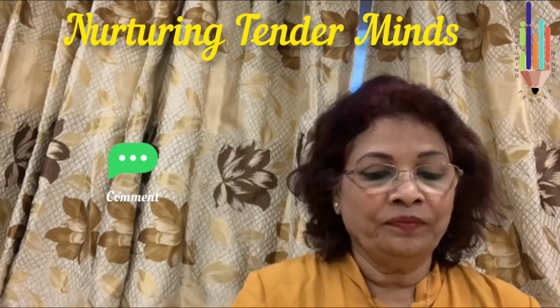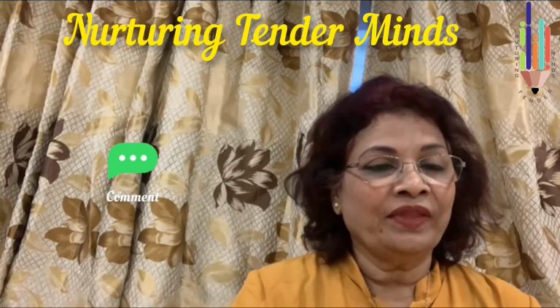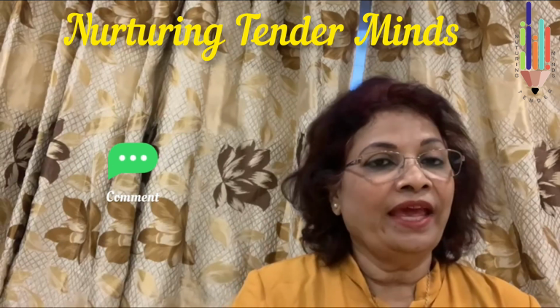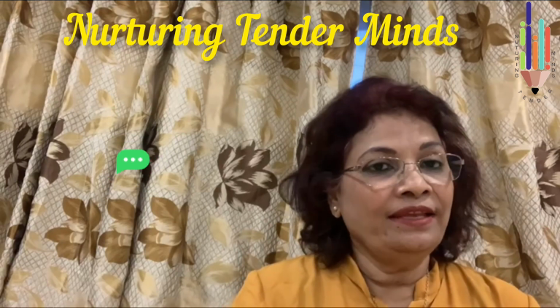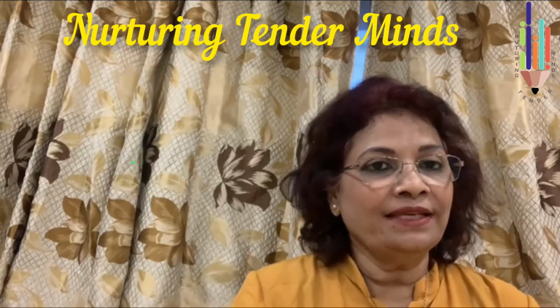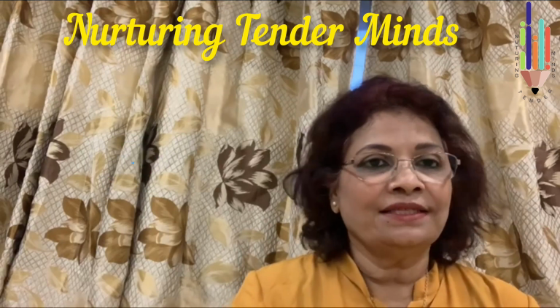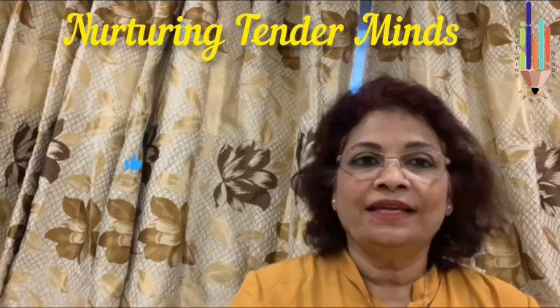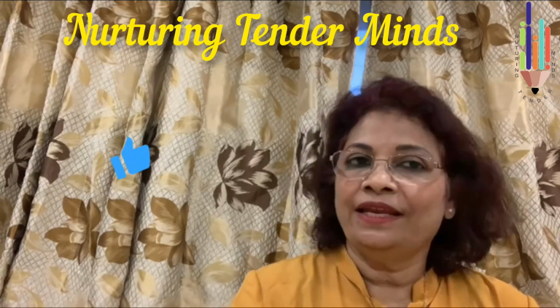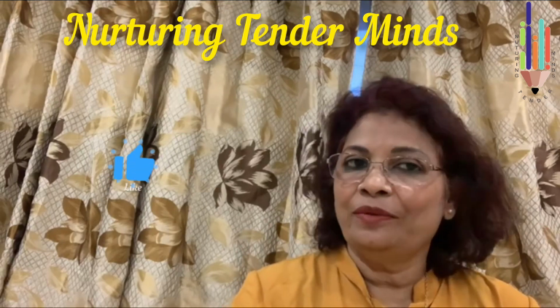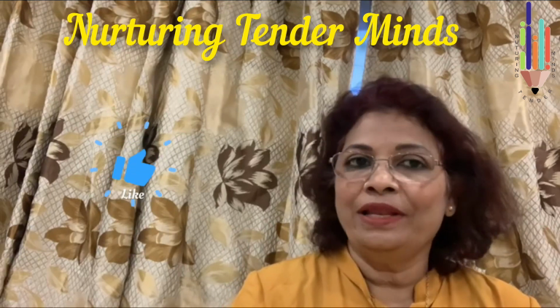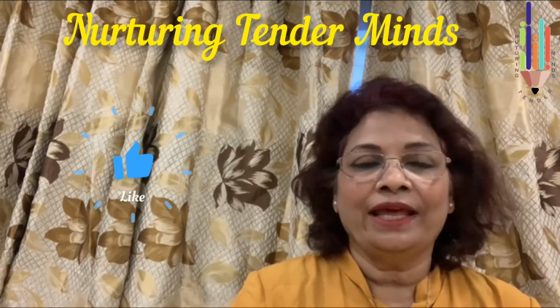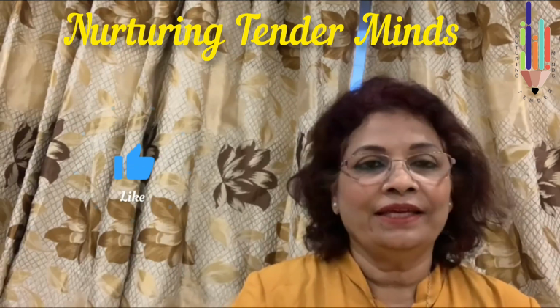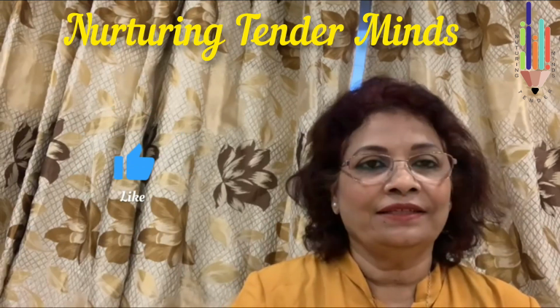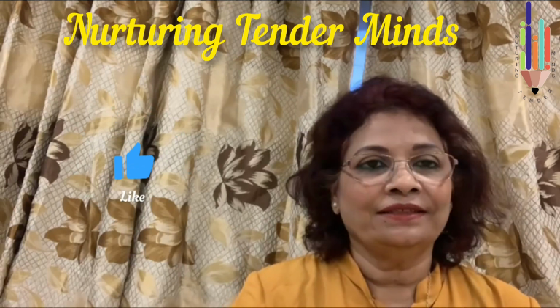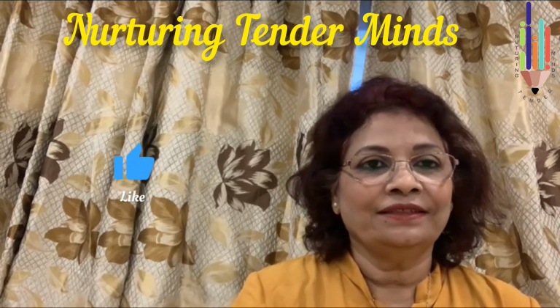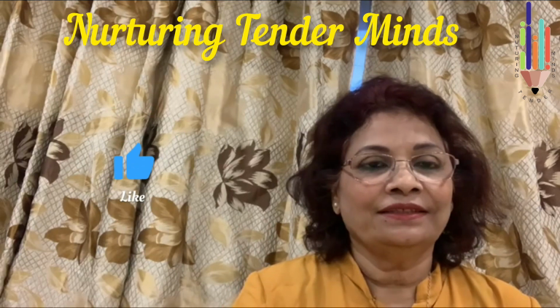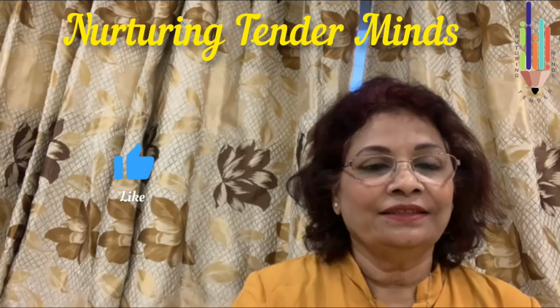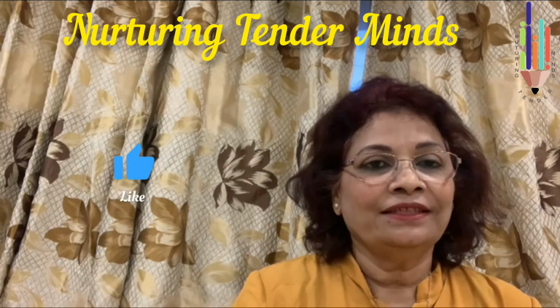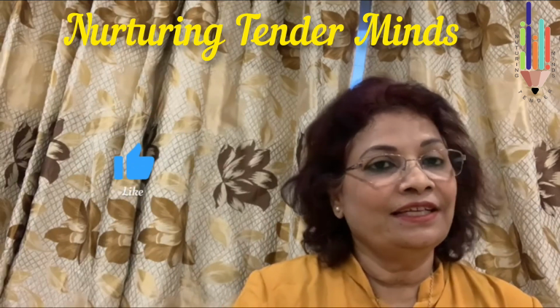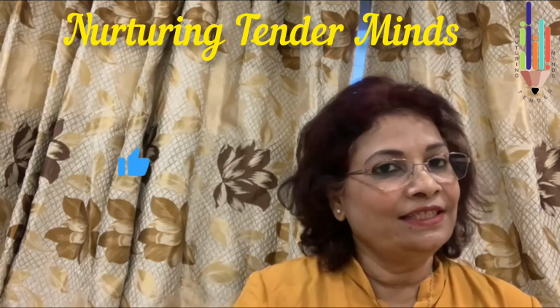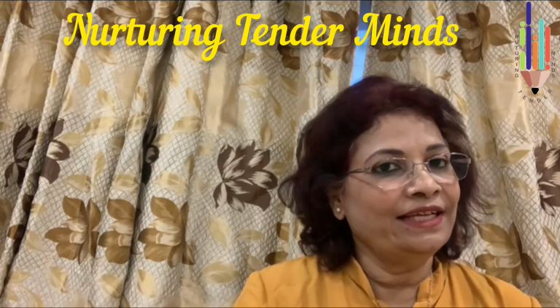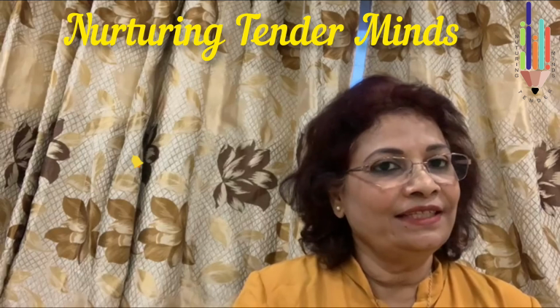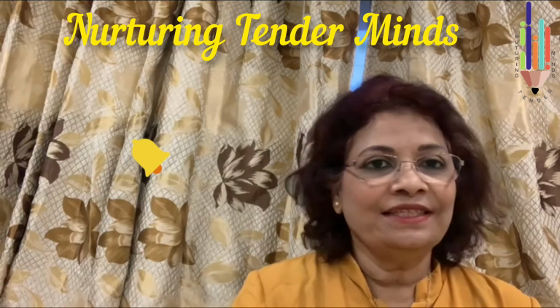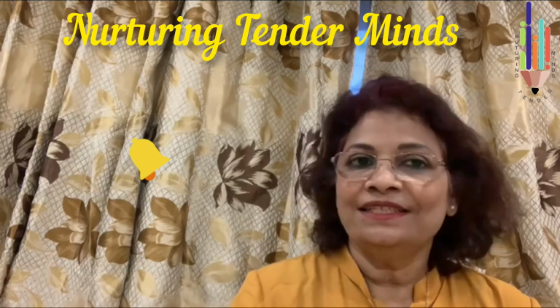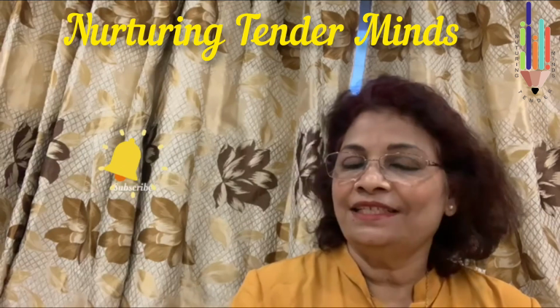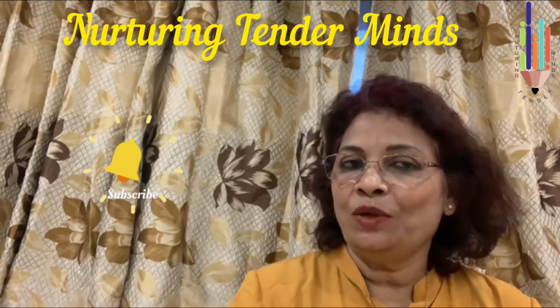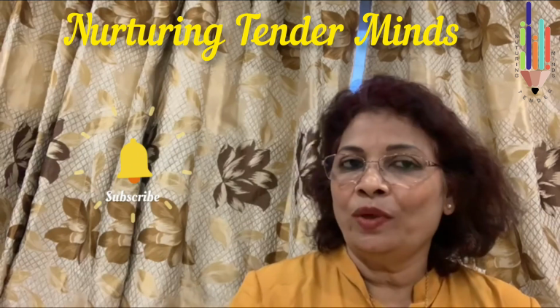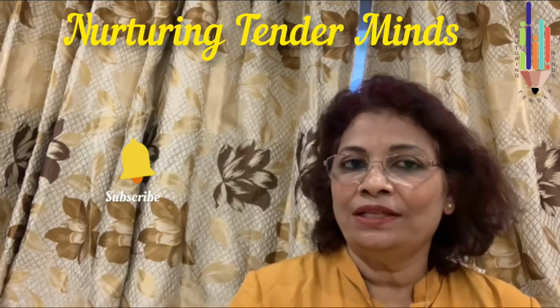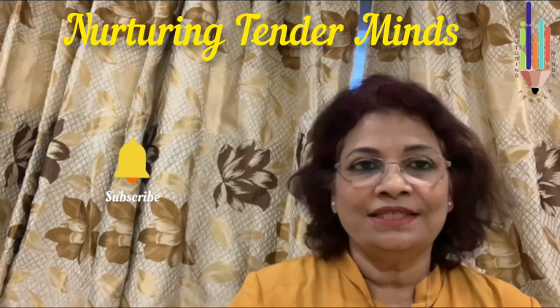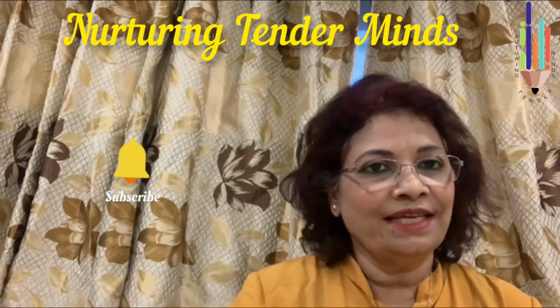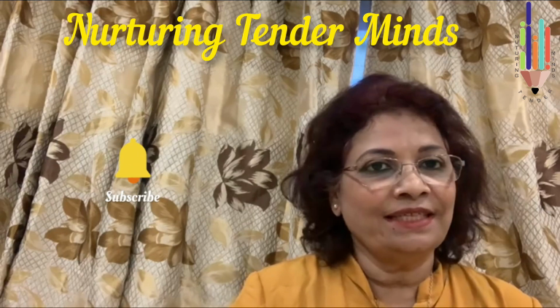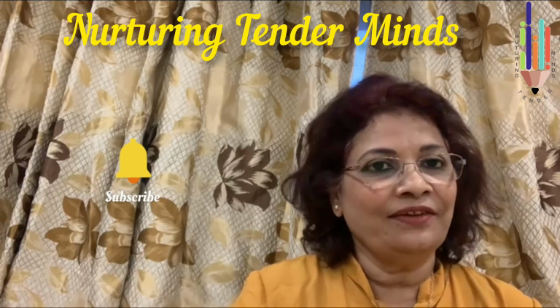And yes, hit the bell icon. Until then, stay well, stay safe. Thank you.